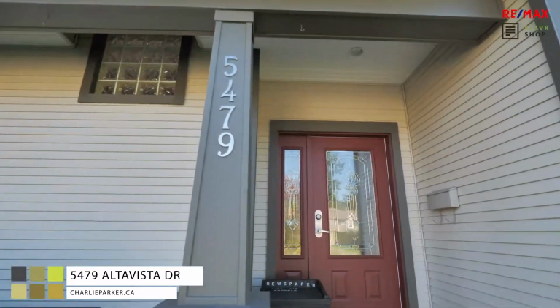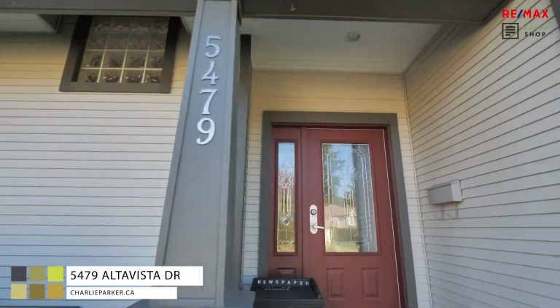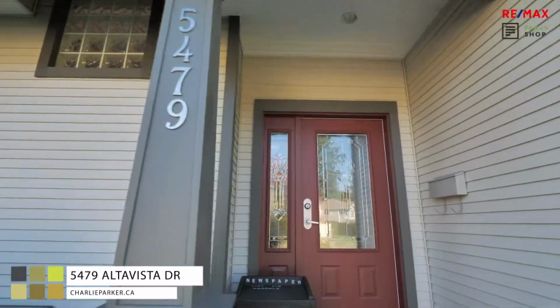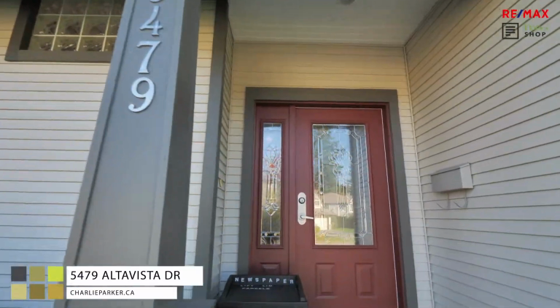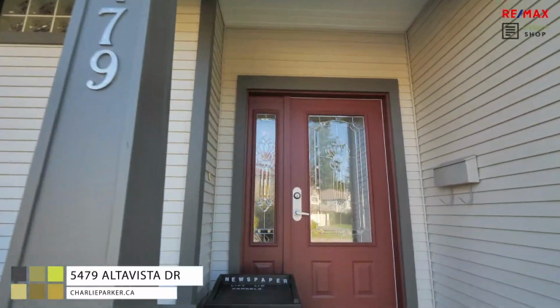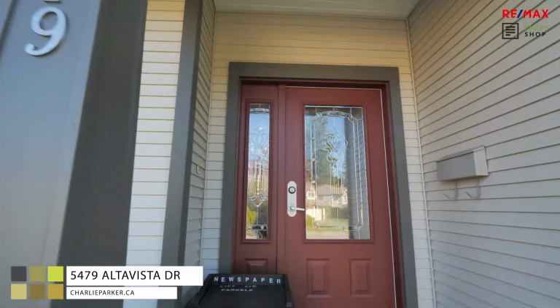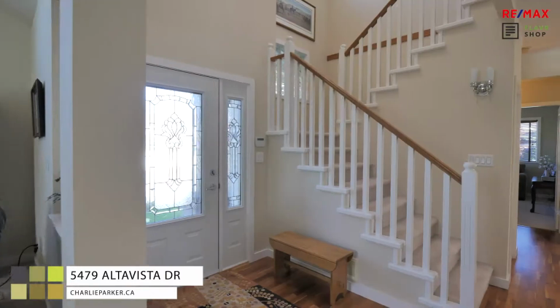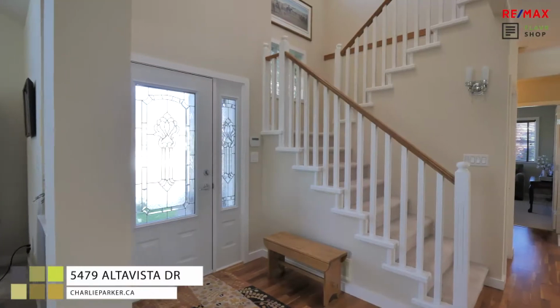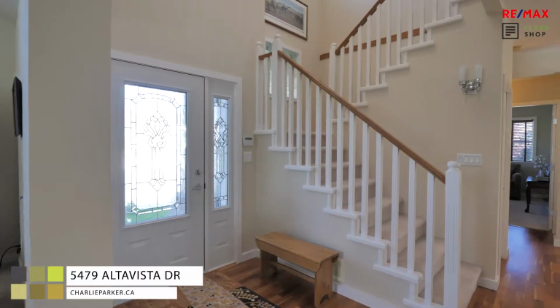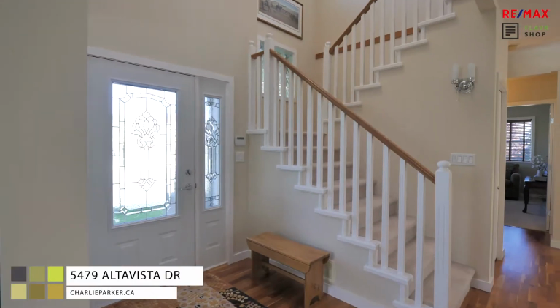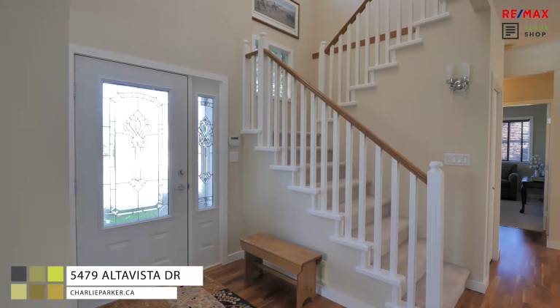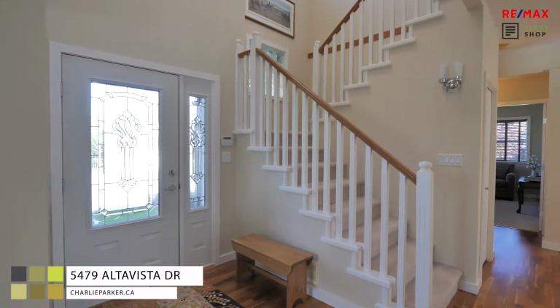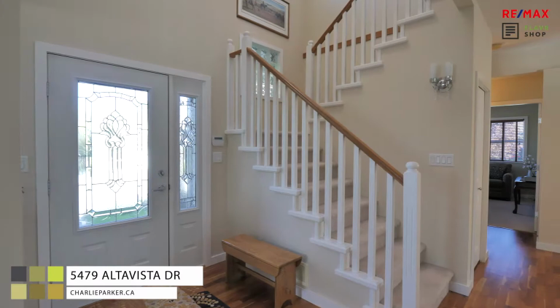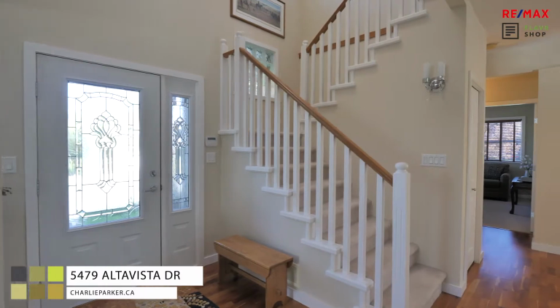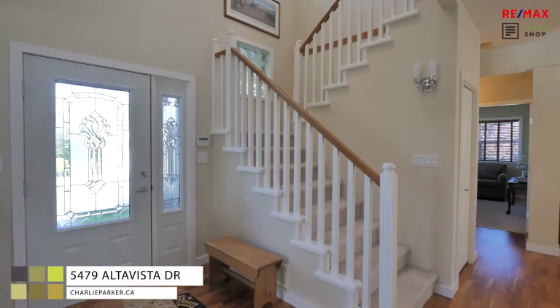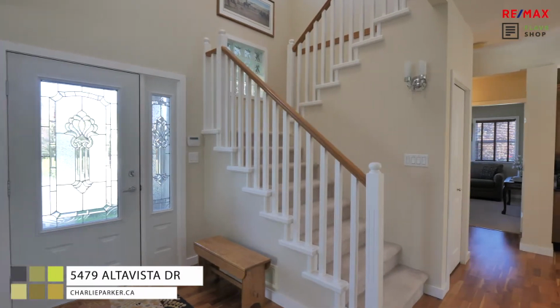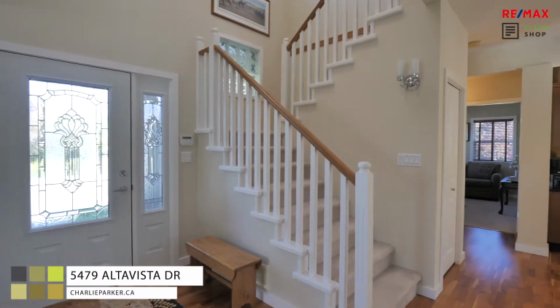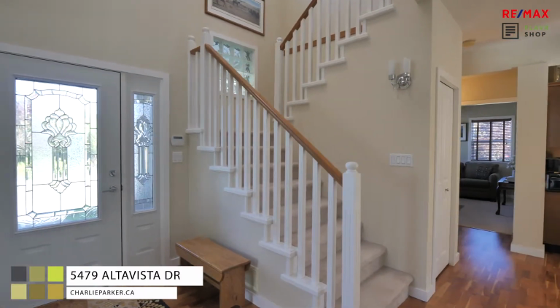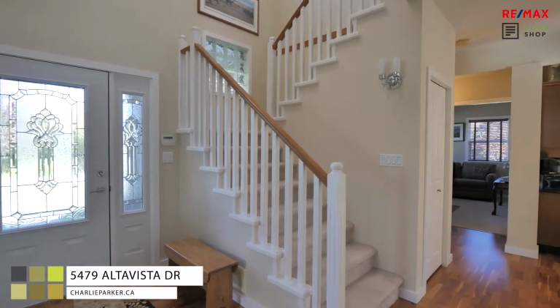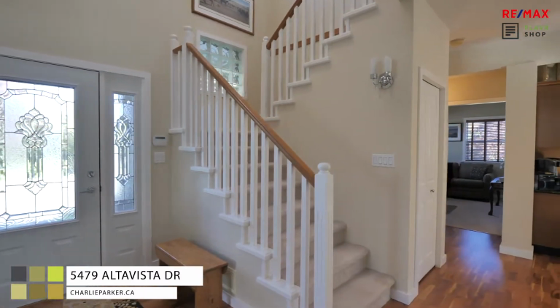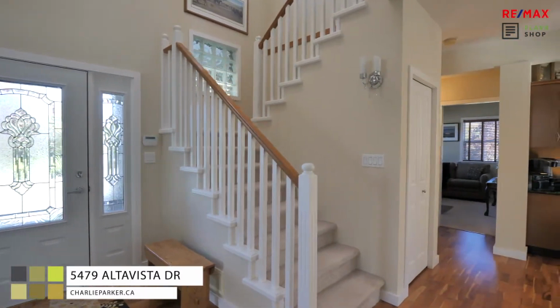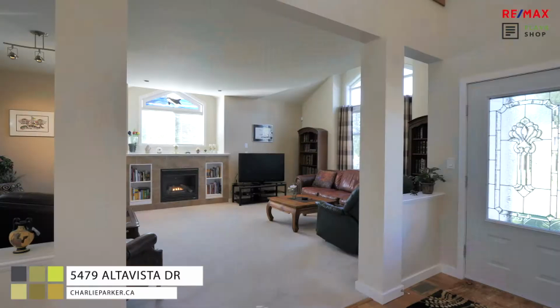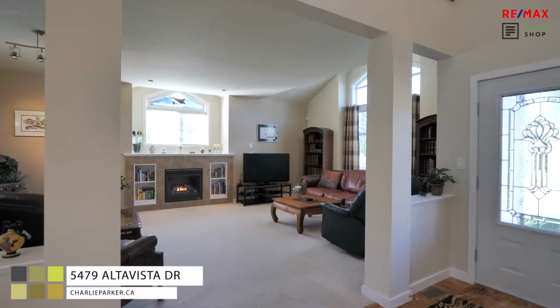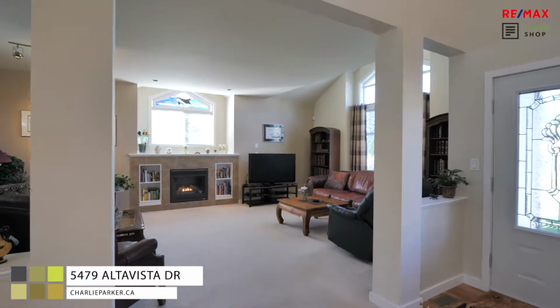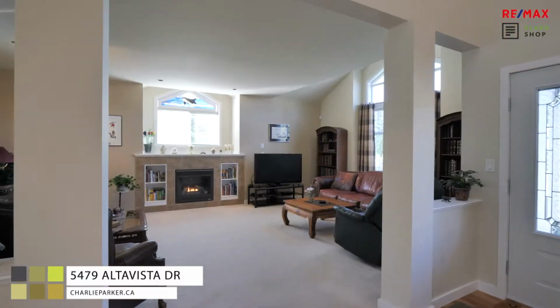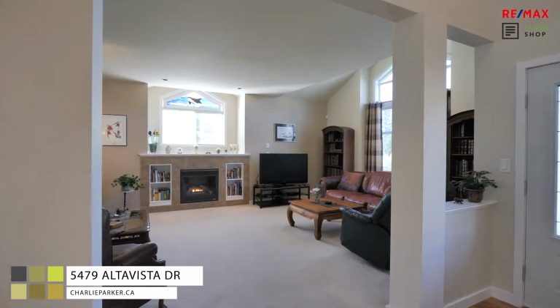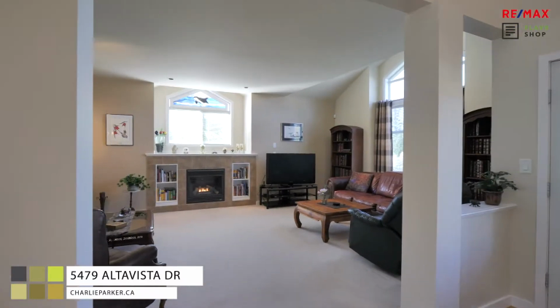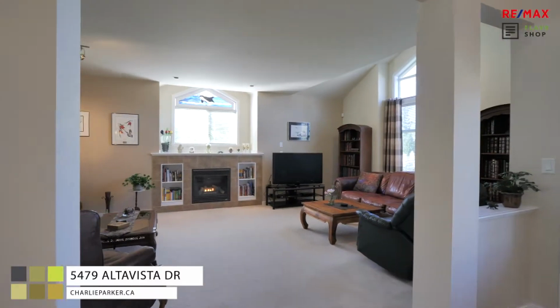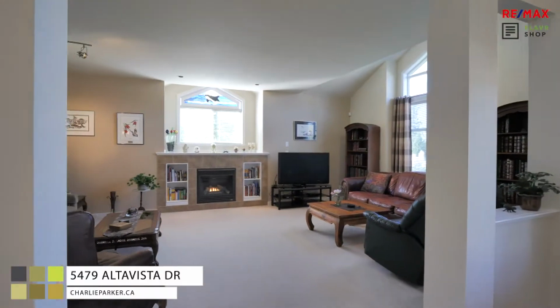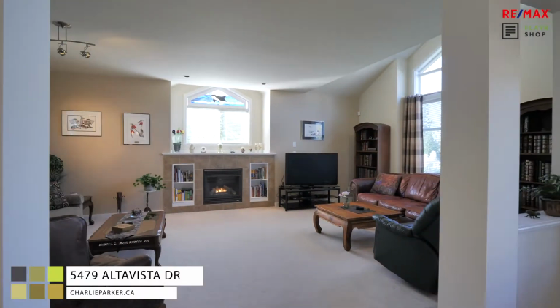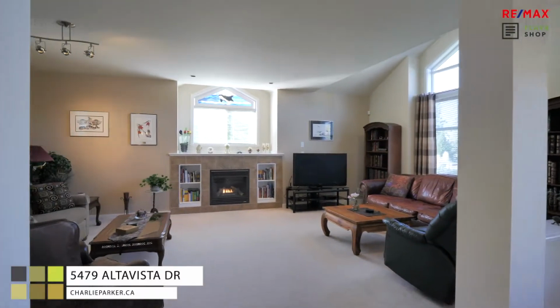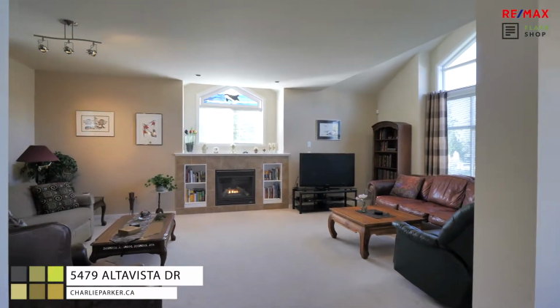This layout is fantastic with a nice open concept on the main floor, plus three bedrooms and a bonus room upstairs.